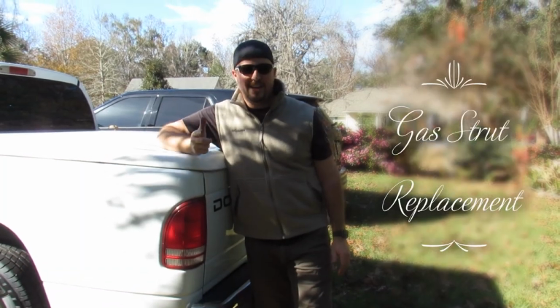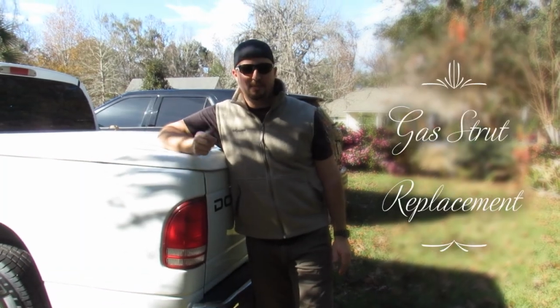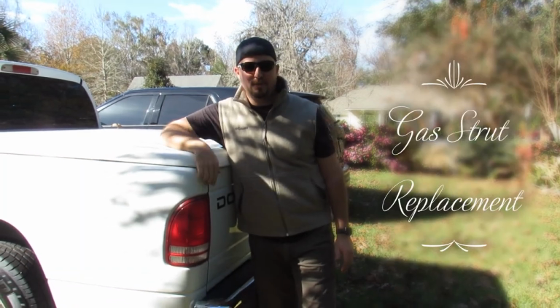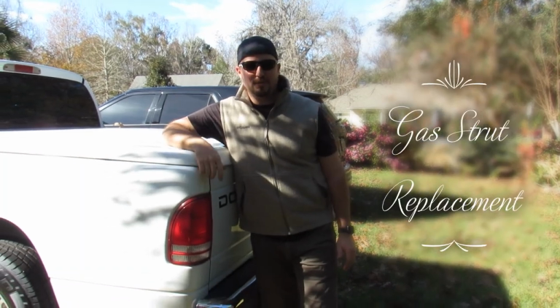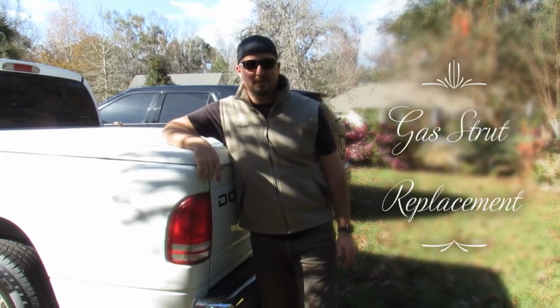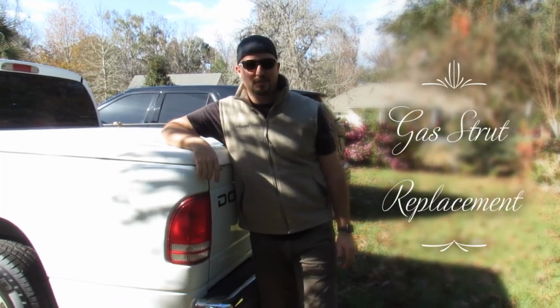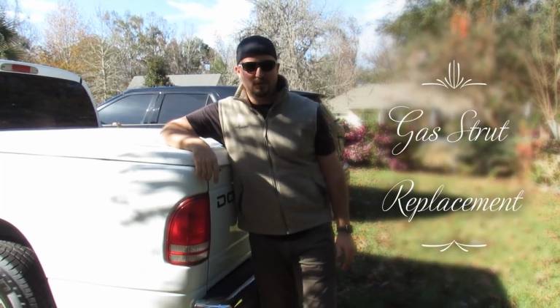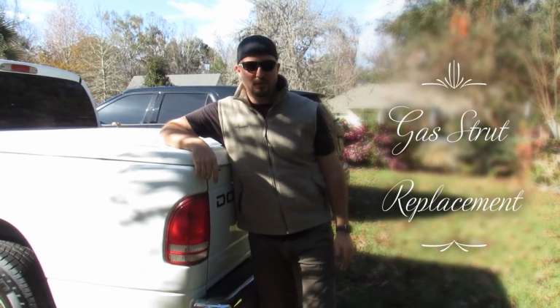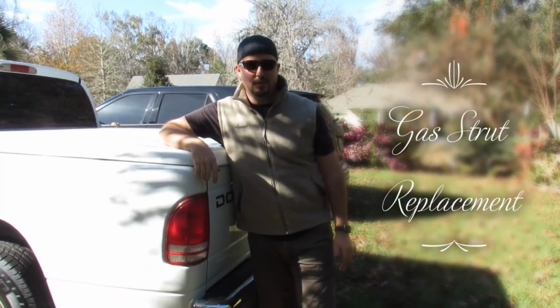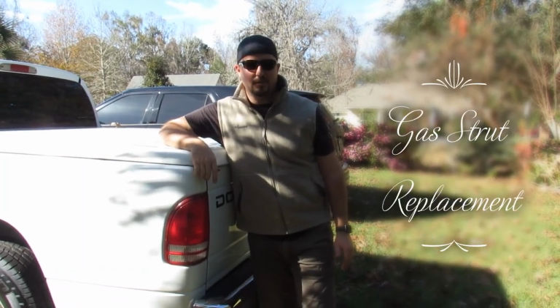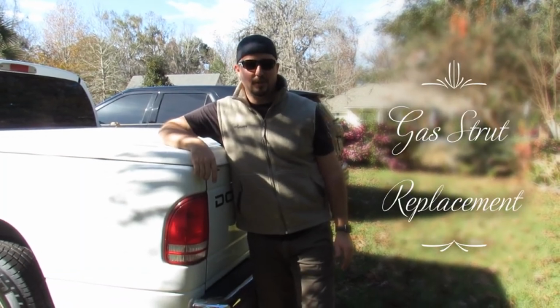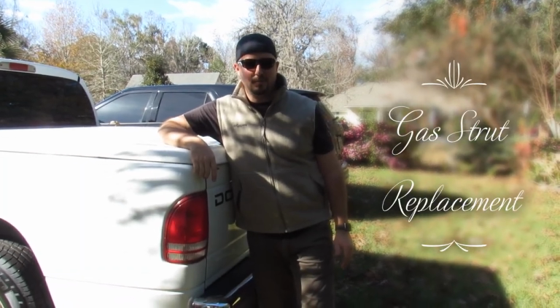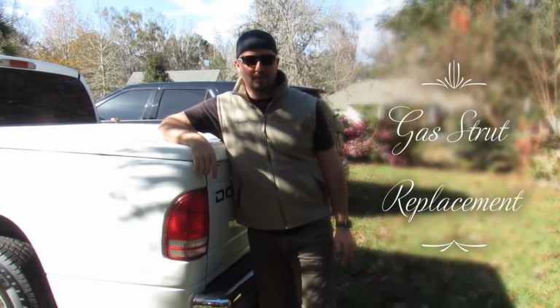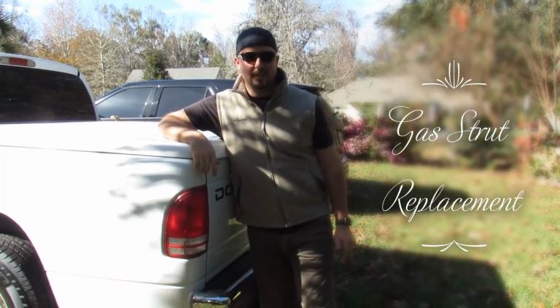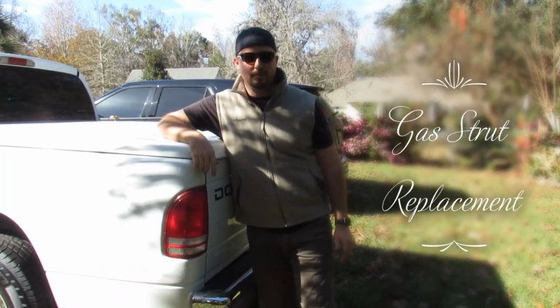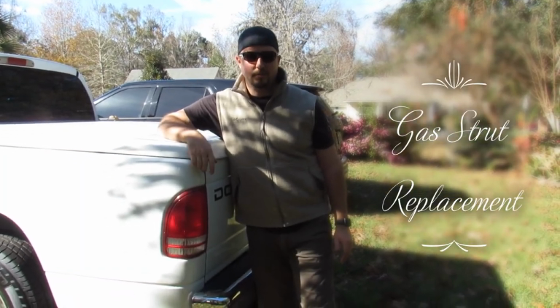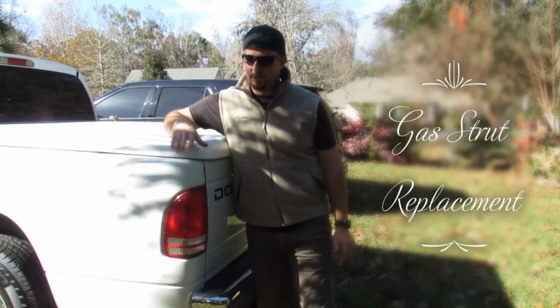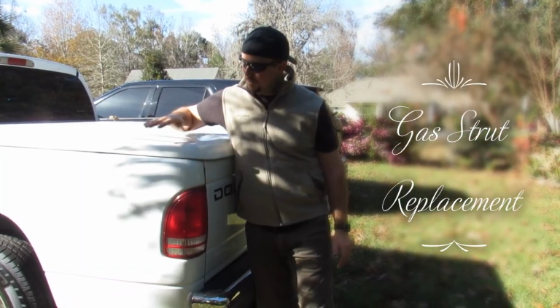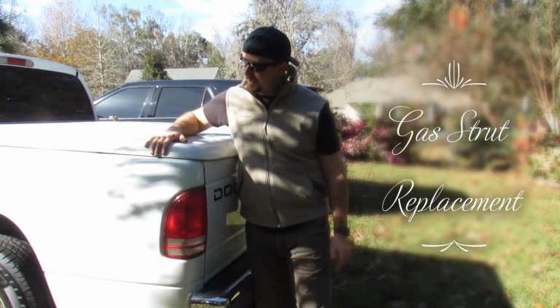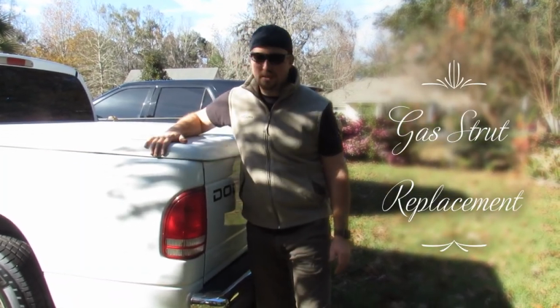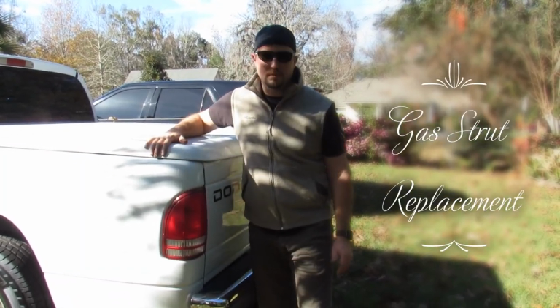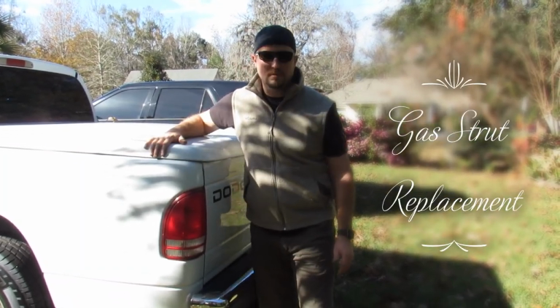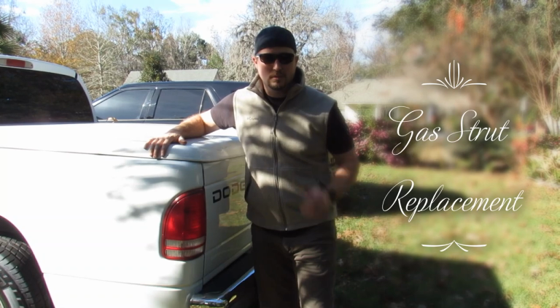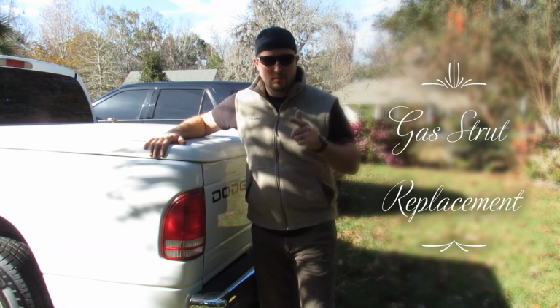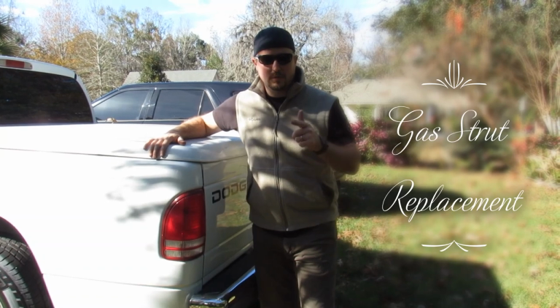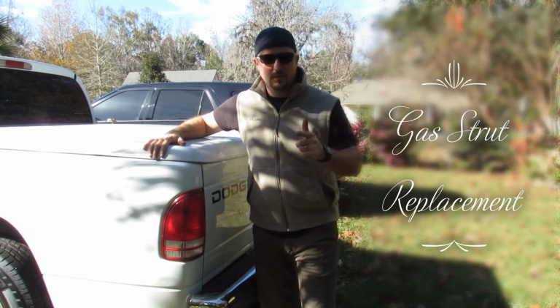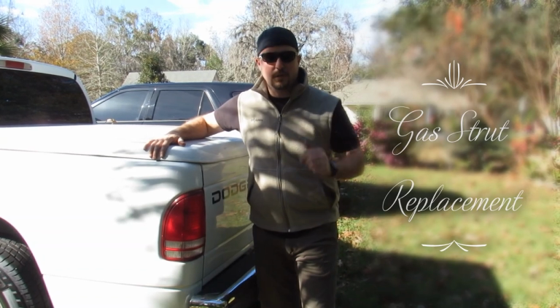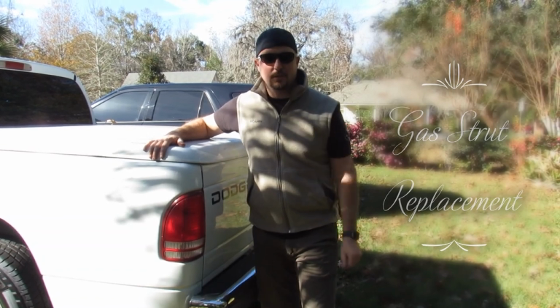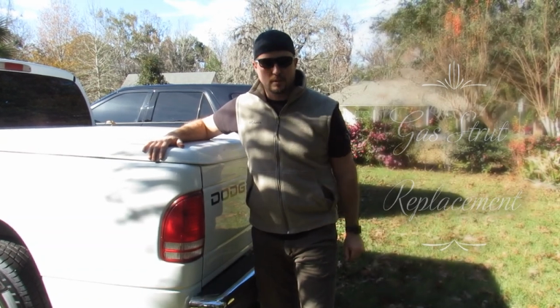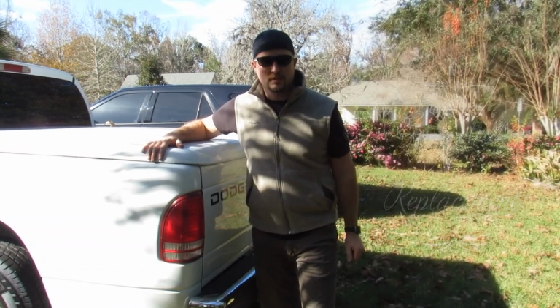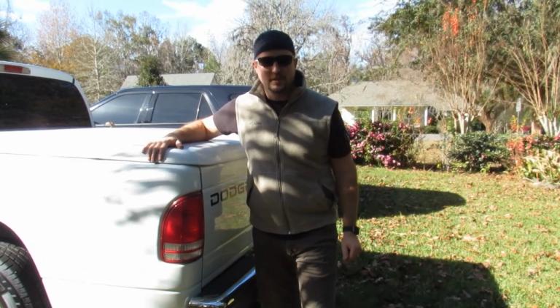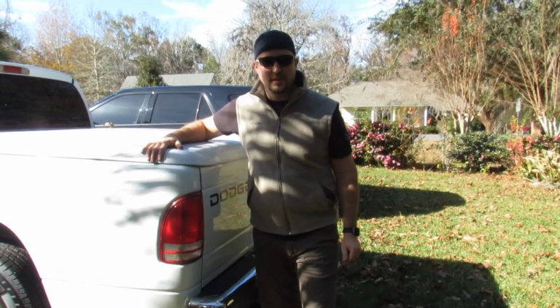Howdy partner. So you want to learn how to replace the gas struts on a truck bed topper? Well, you're in luck. We're going to show you today.